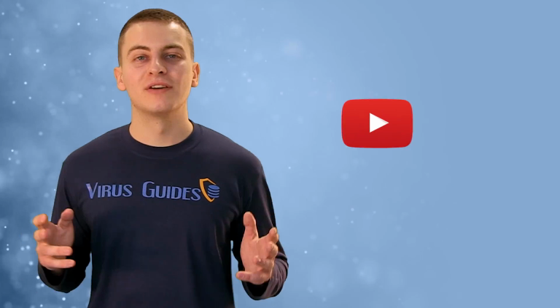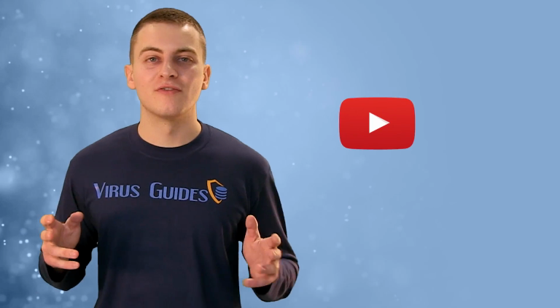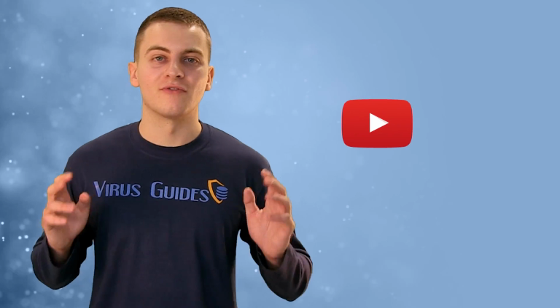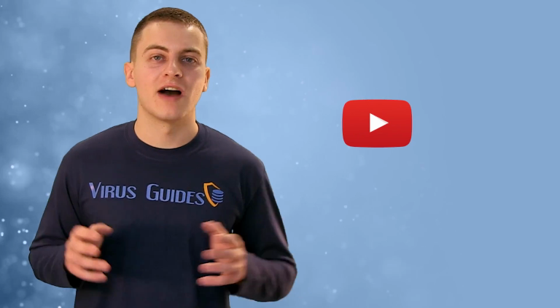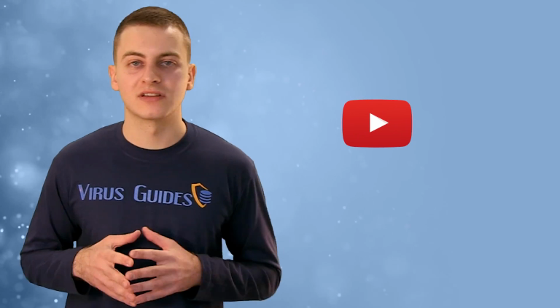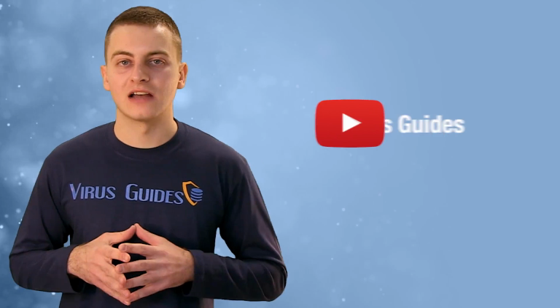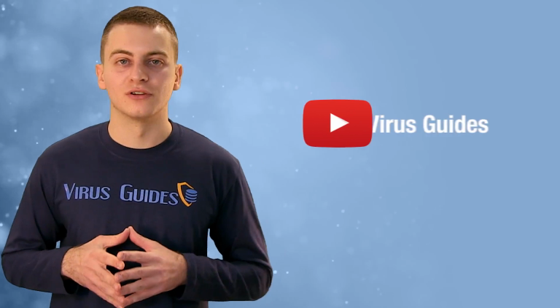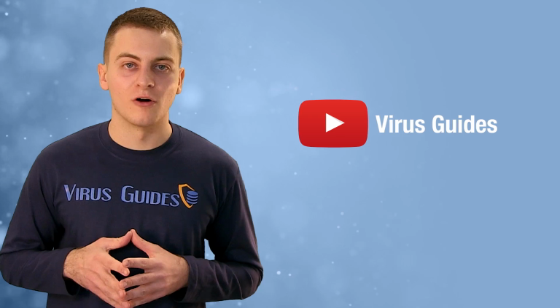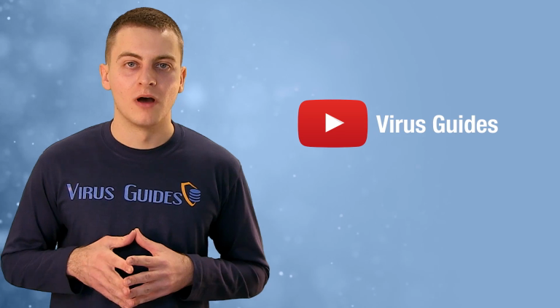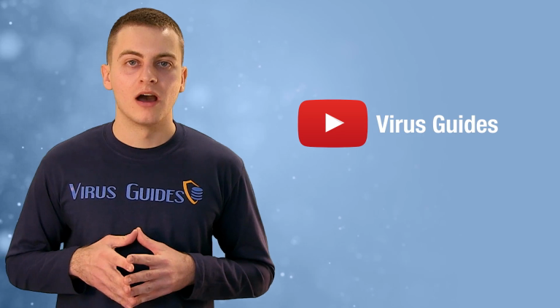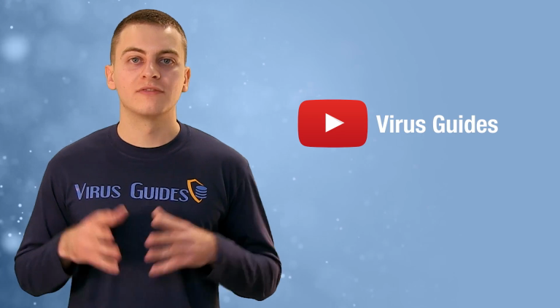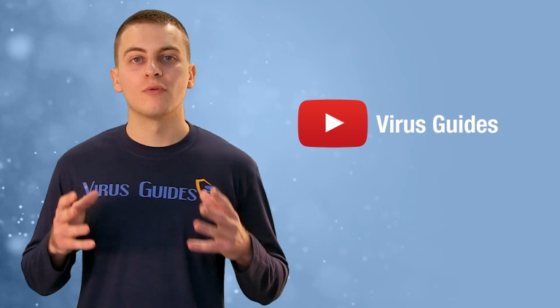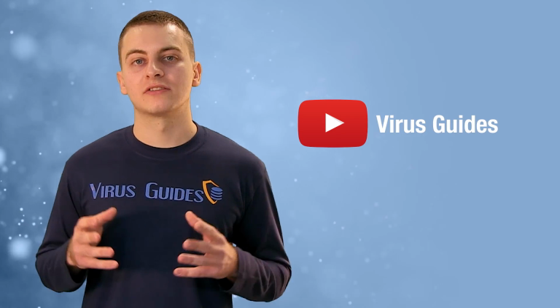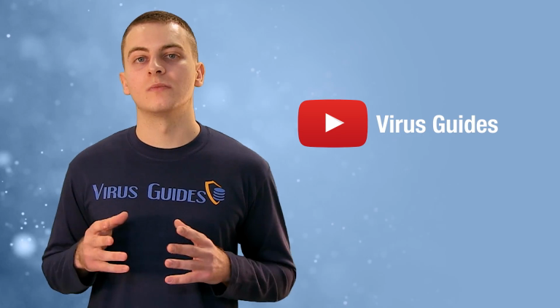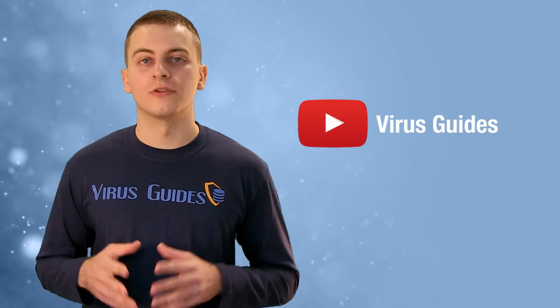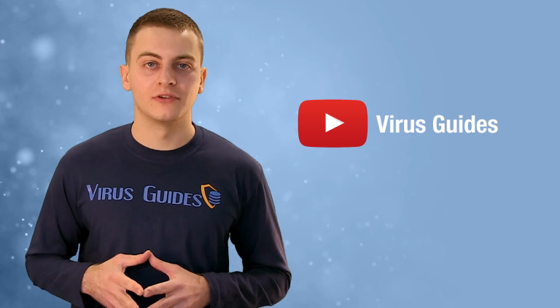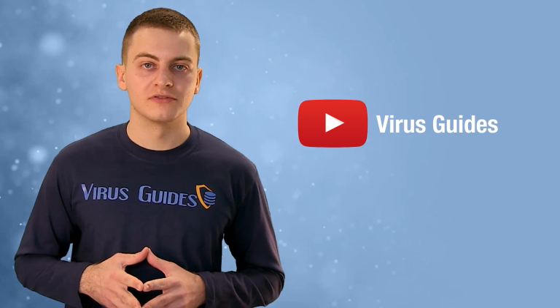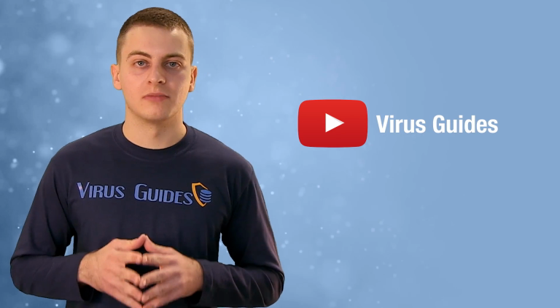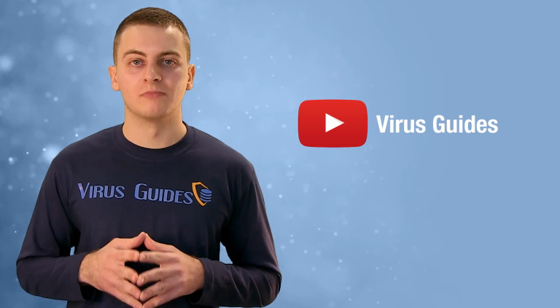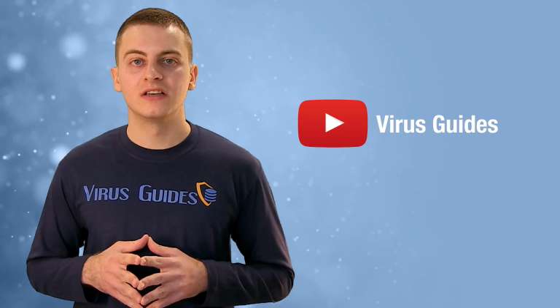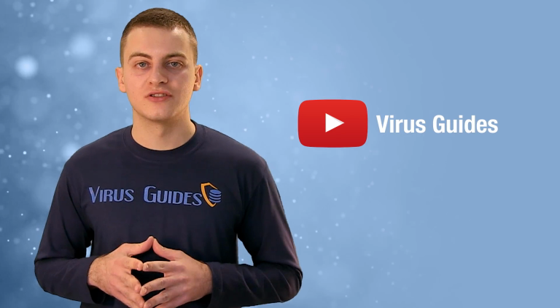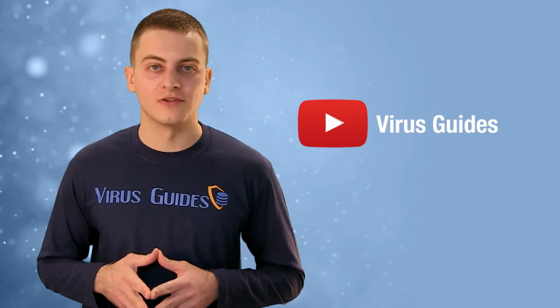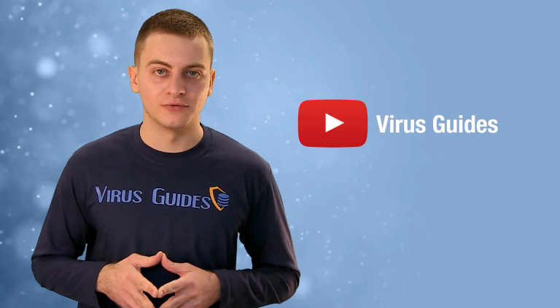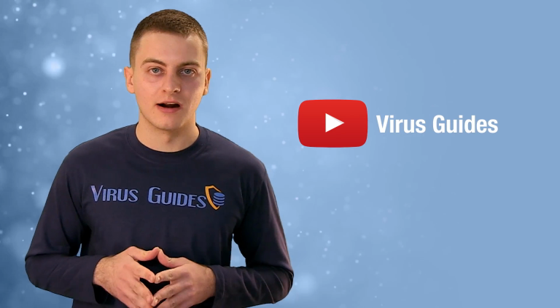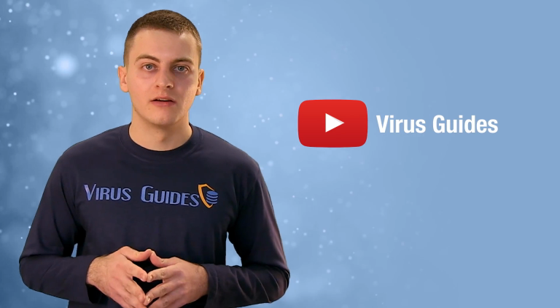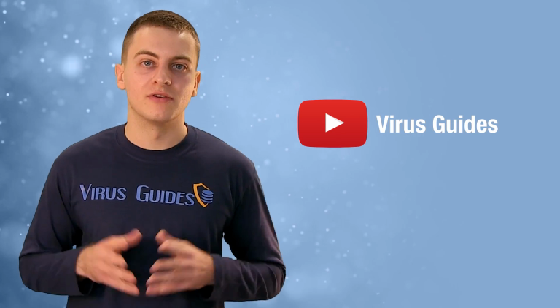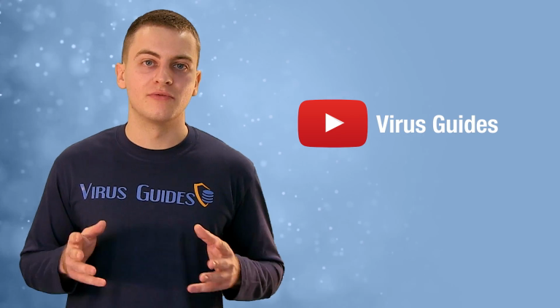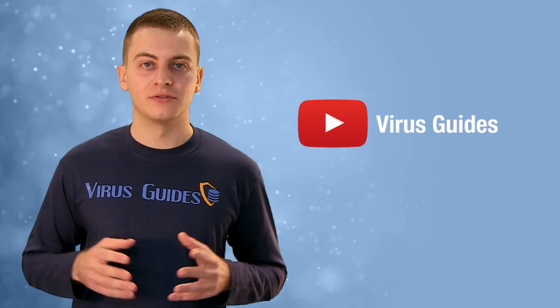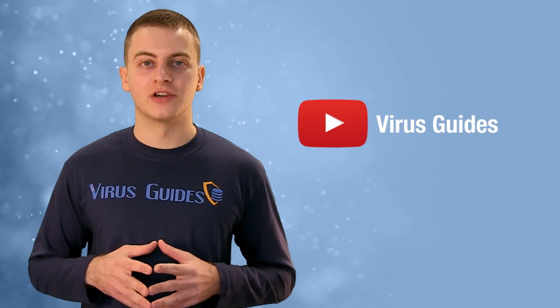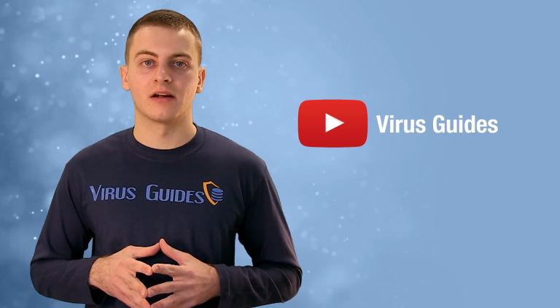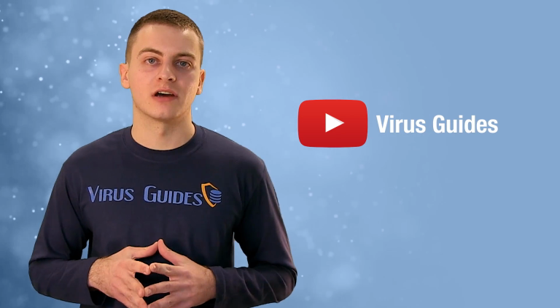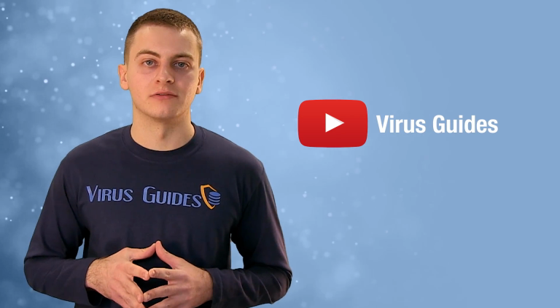I'm Evil from virusguys.com, and if you want to see more videos about malicious software, feel free to check our channel.